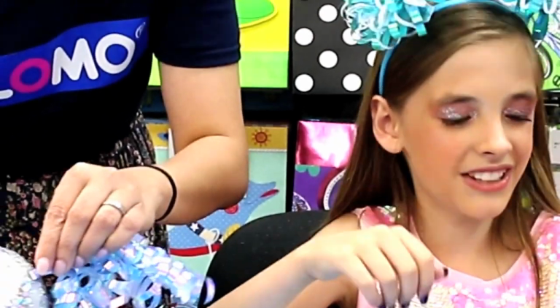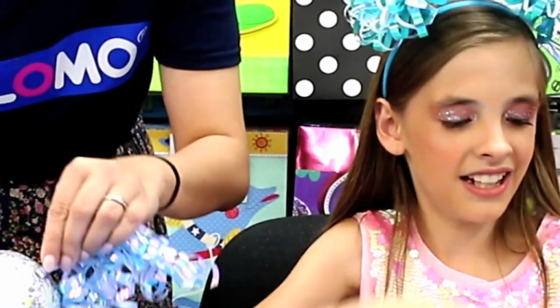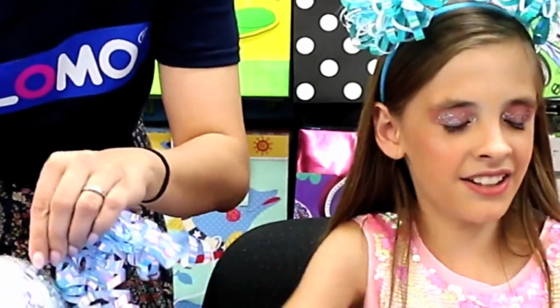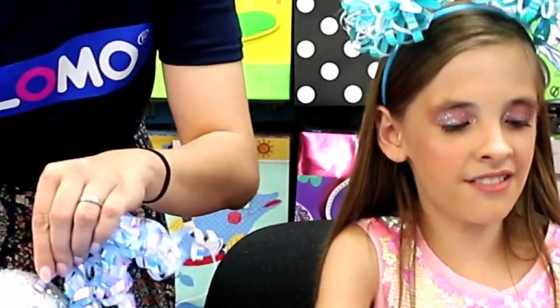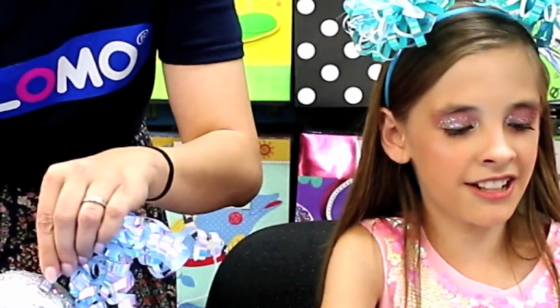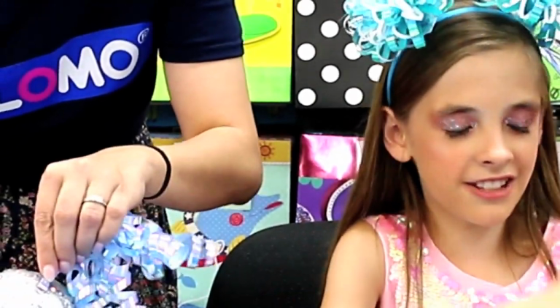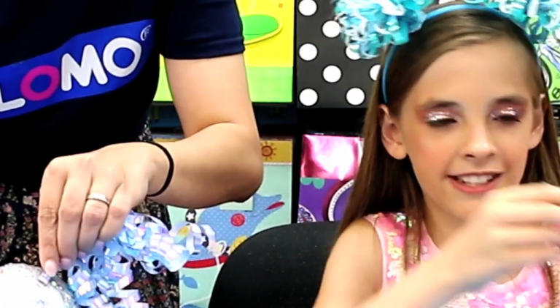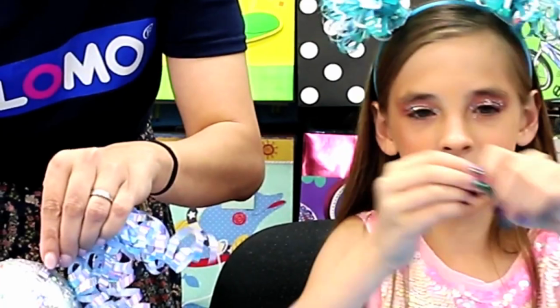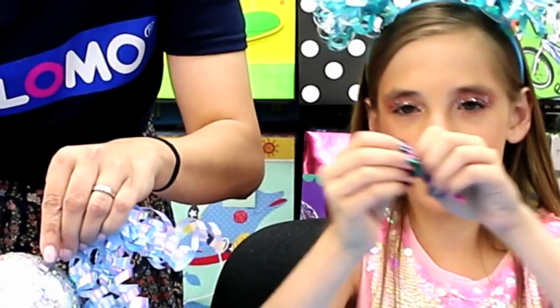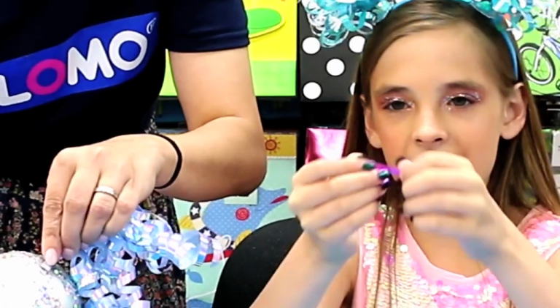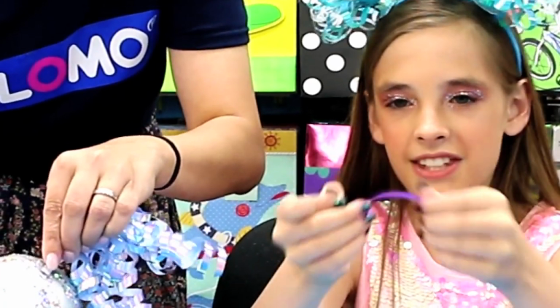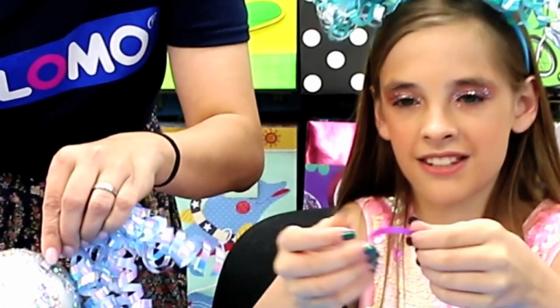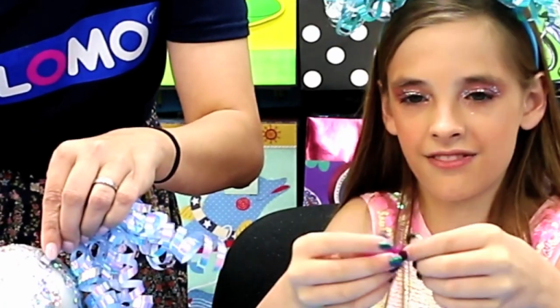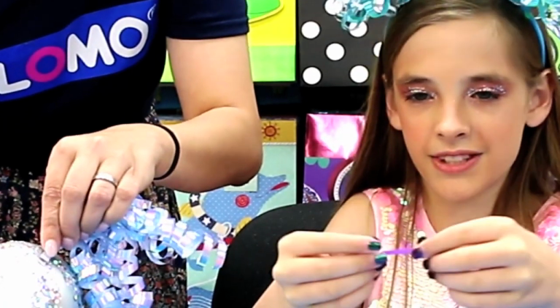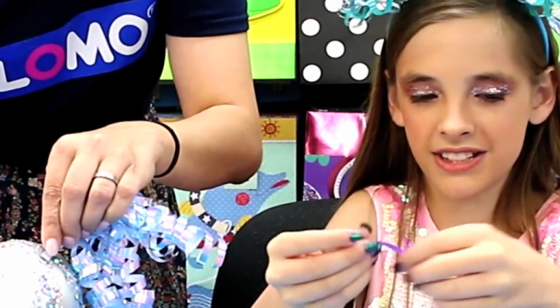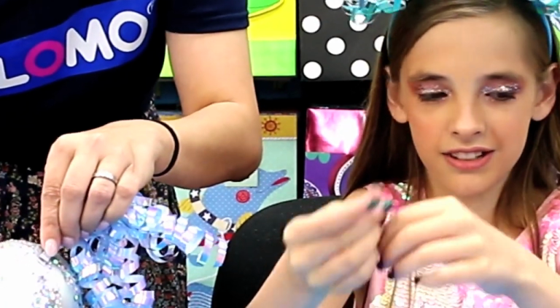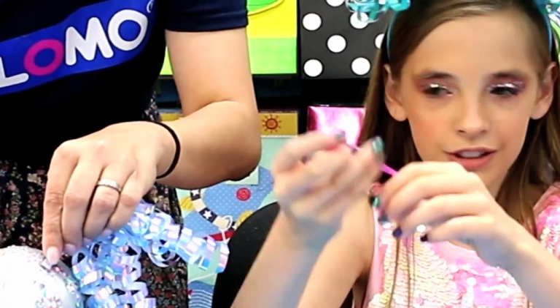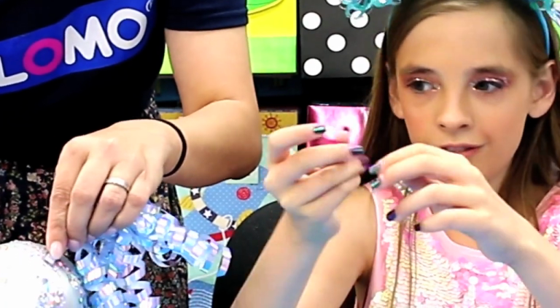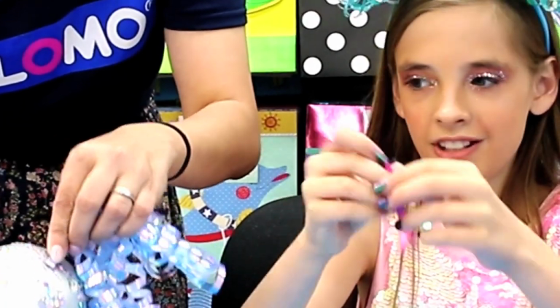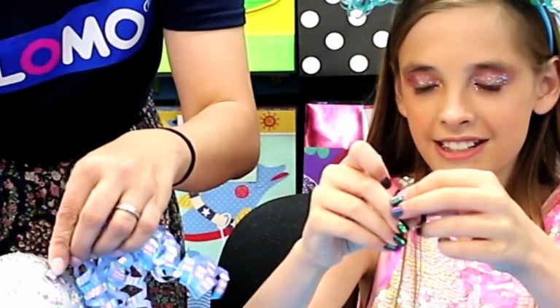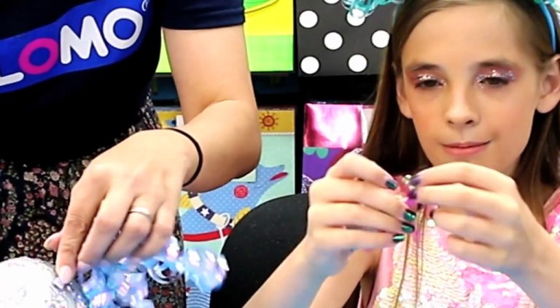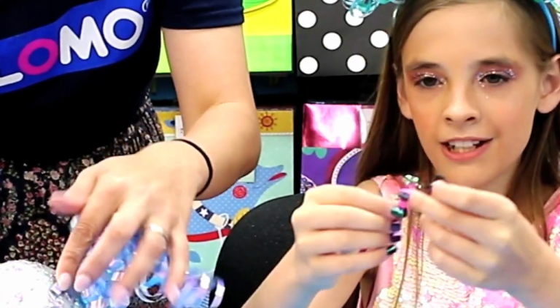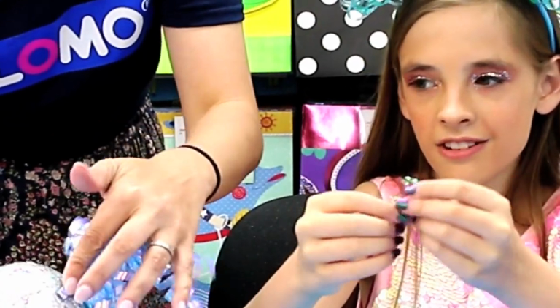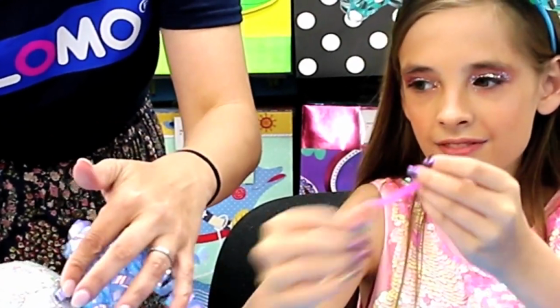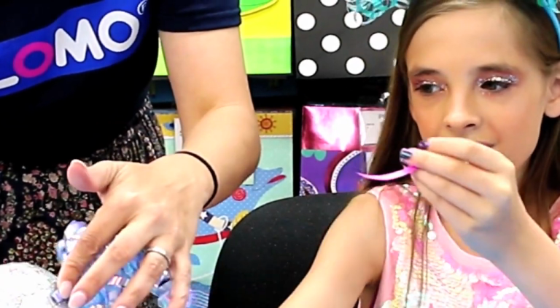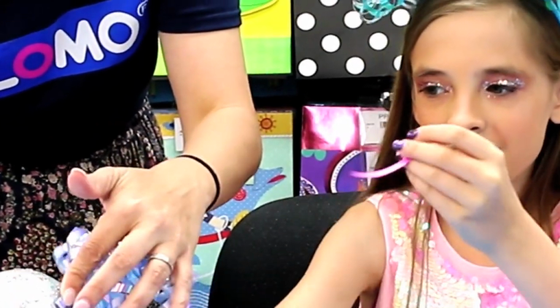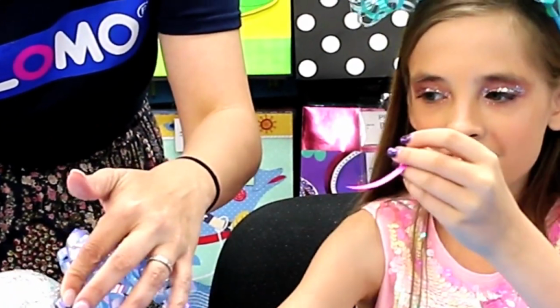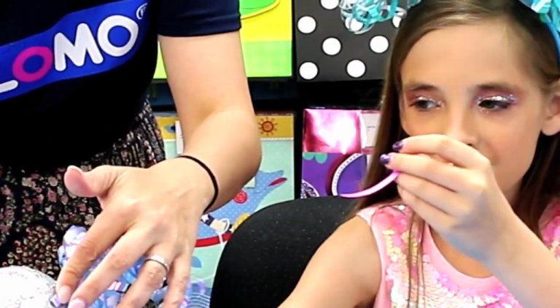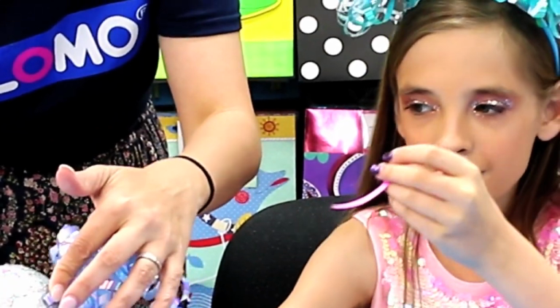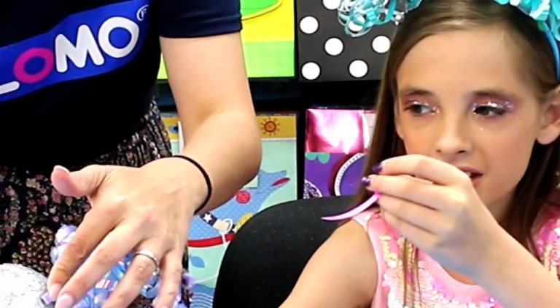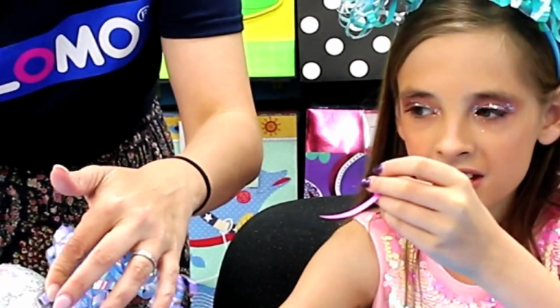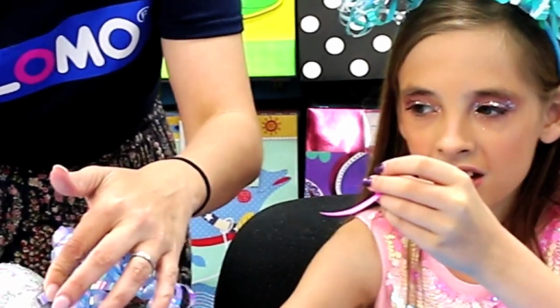I just snipped a piece of ribbon off to glue on as the mouth, which you can see on this guy.